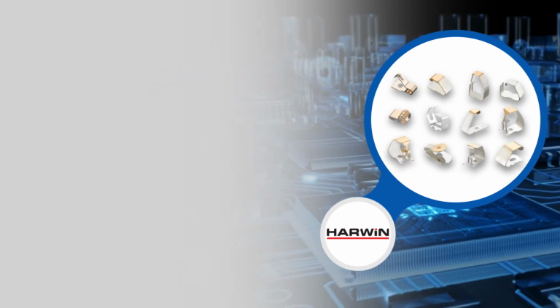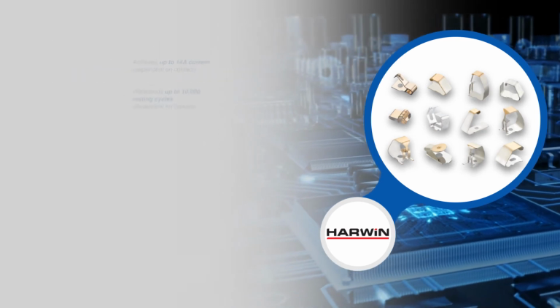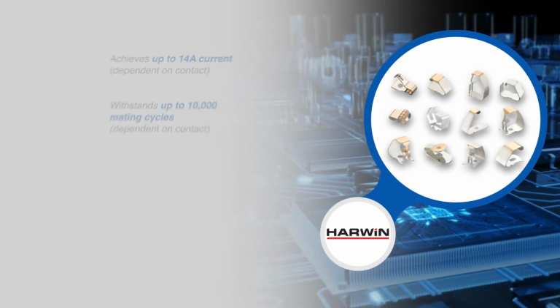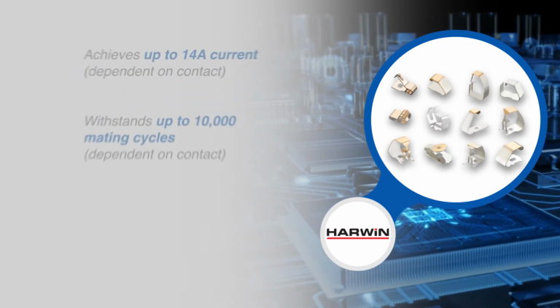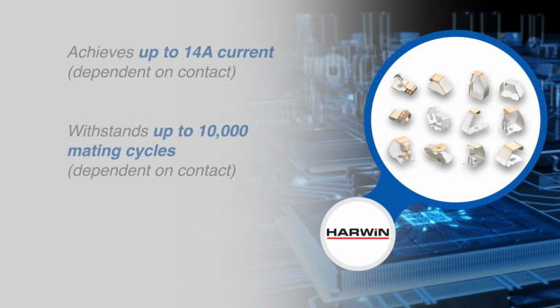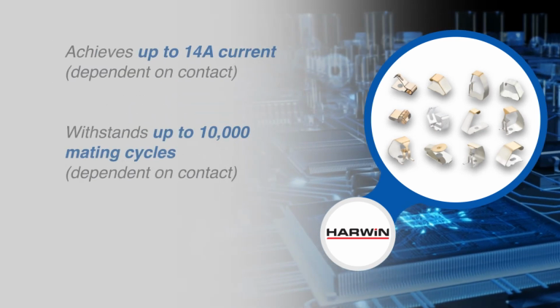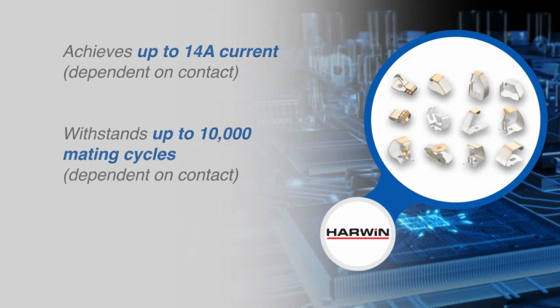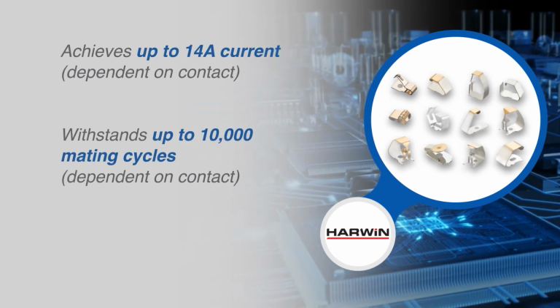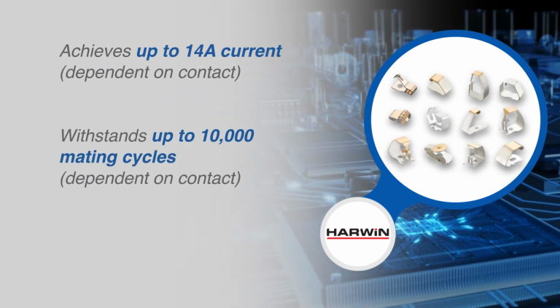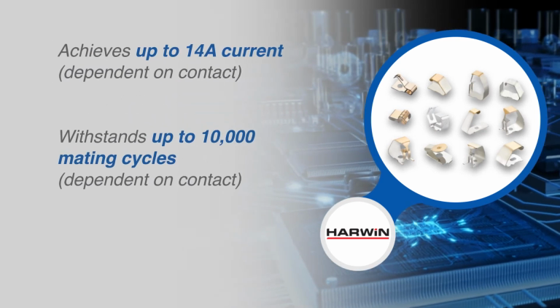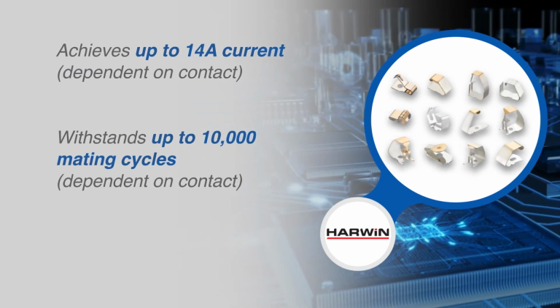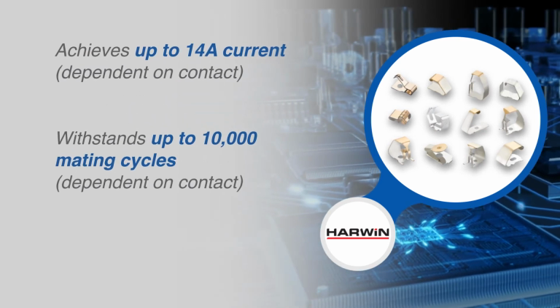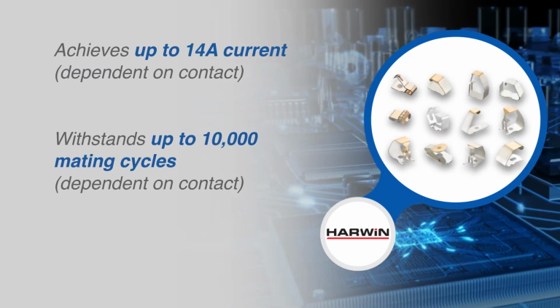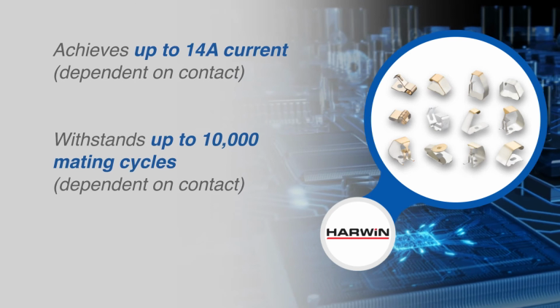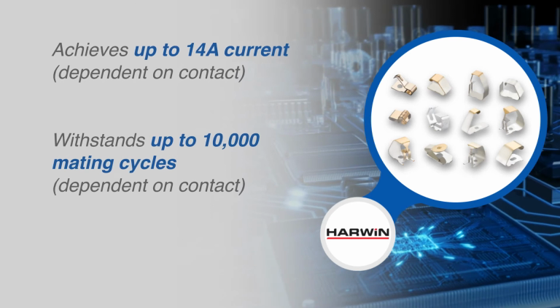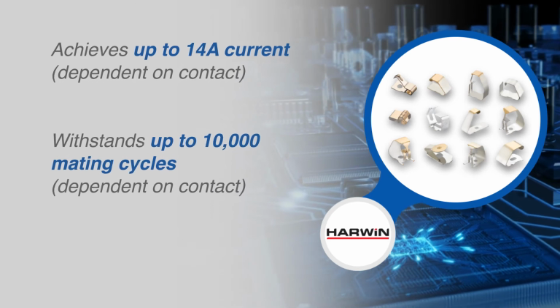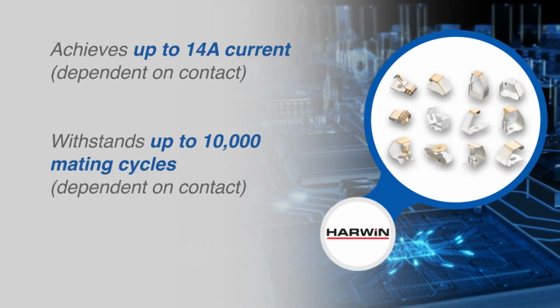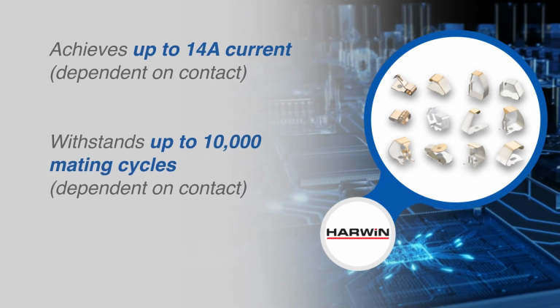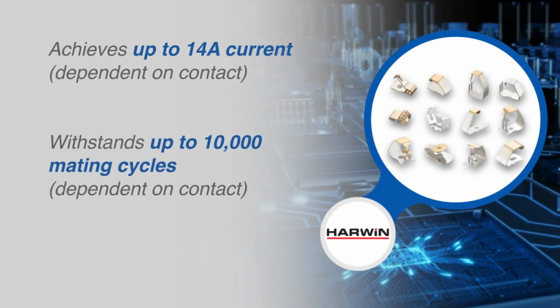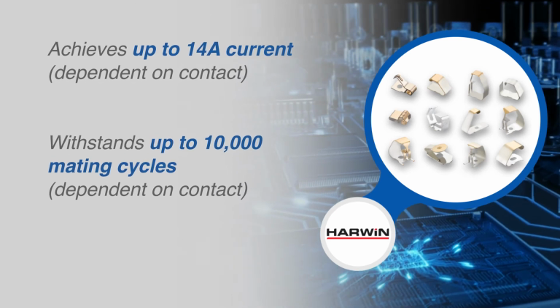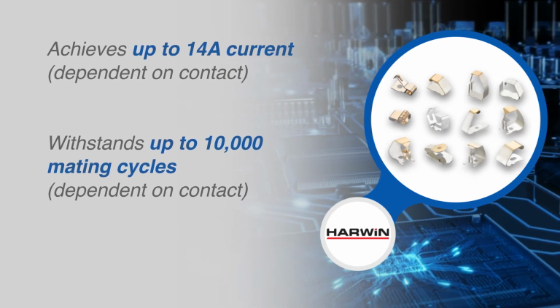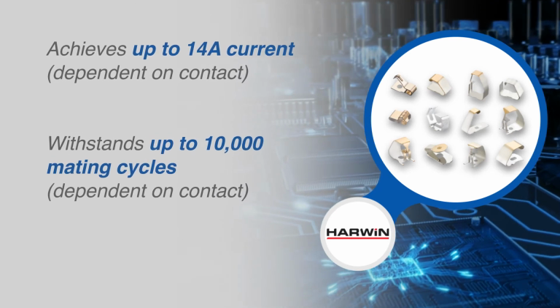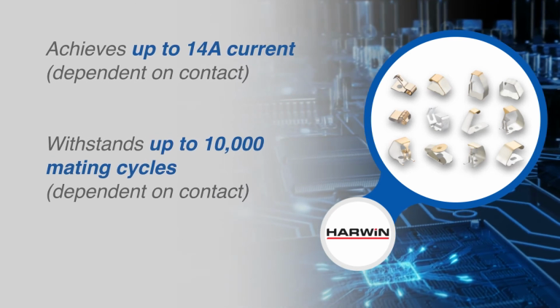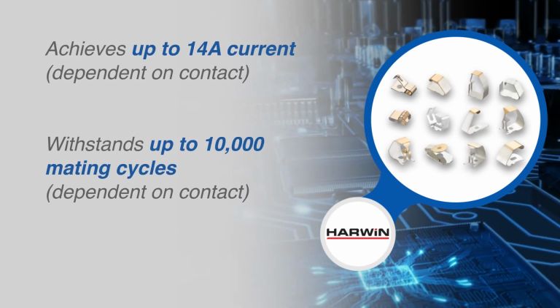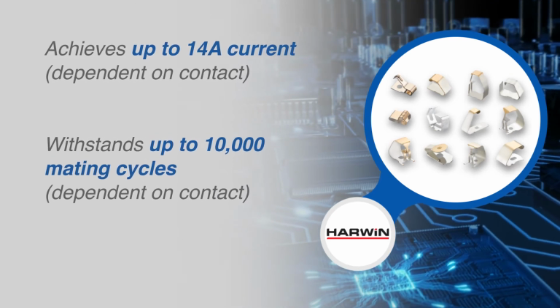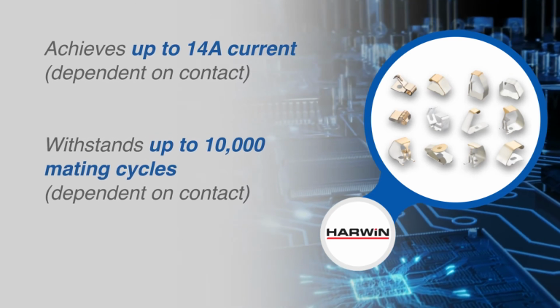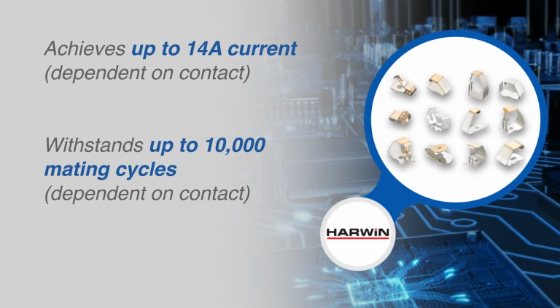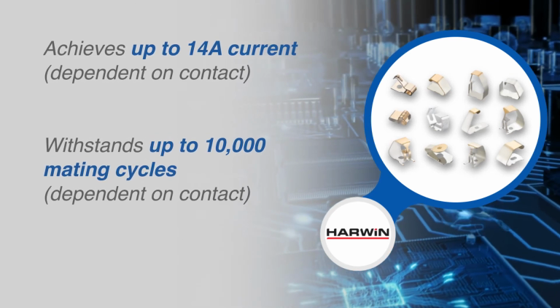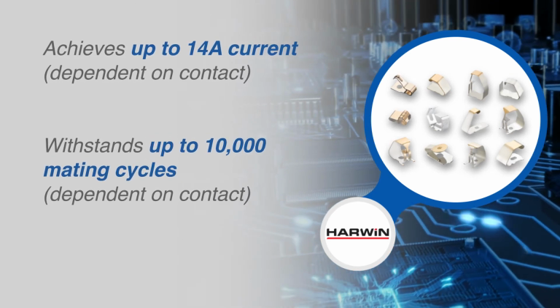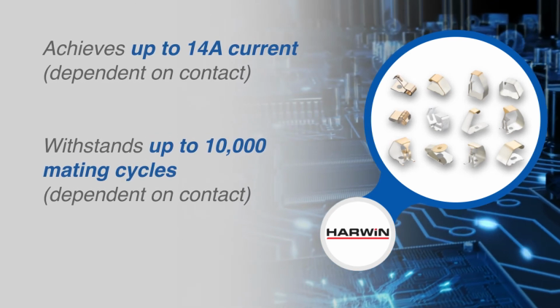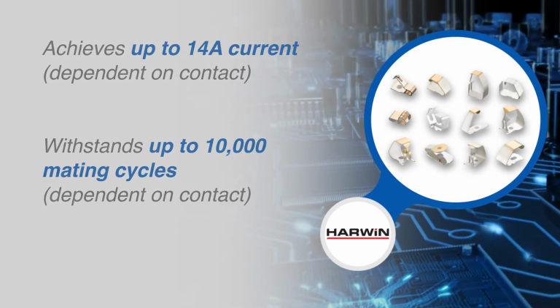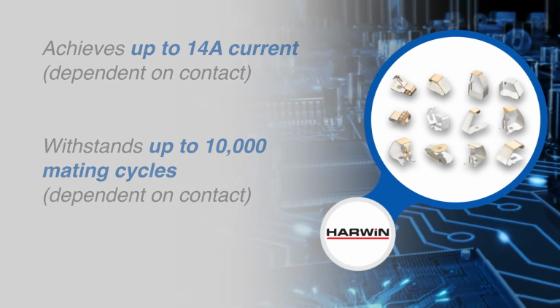Harwin SMT spring contacts can achieve up to 14 amps of current and withstand up to 10,000 mating cycles.